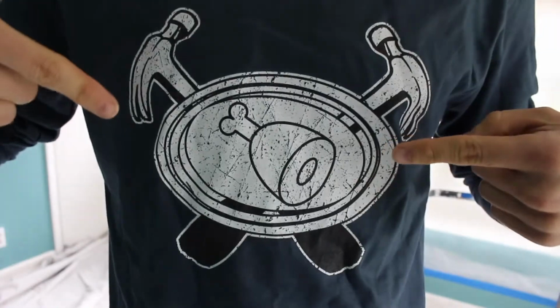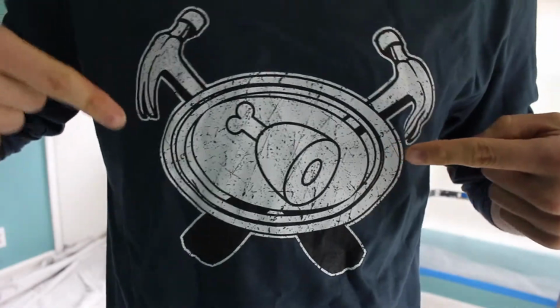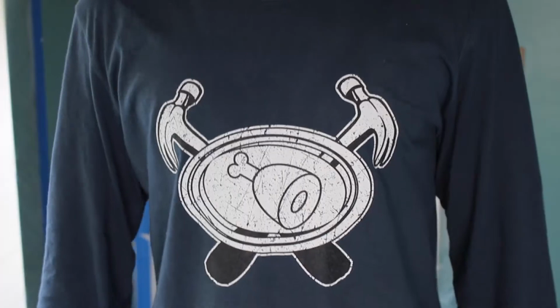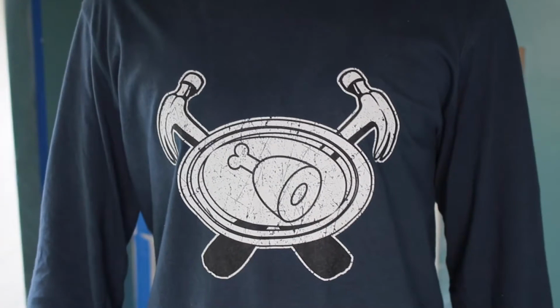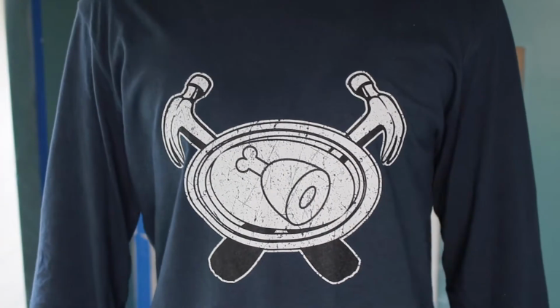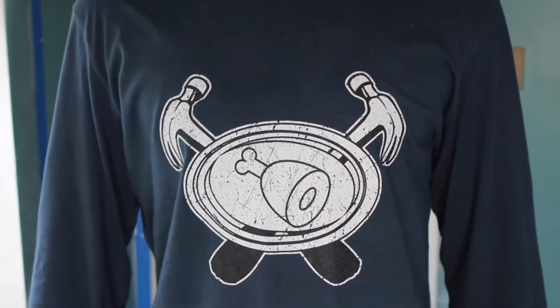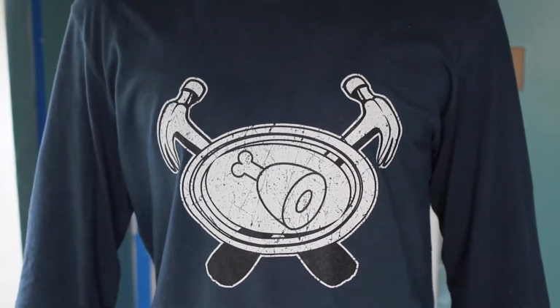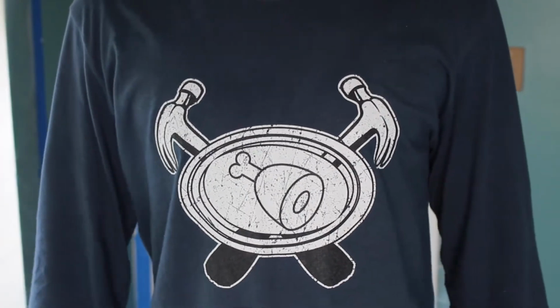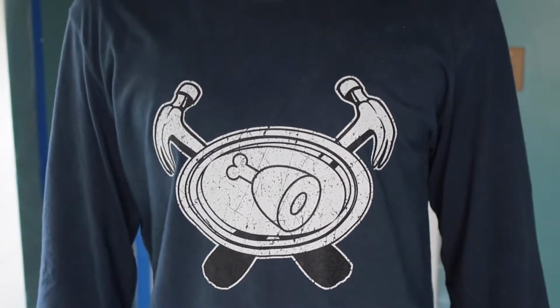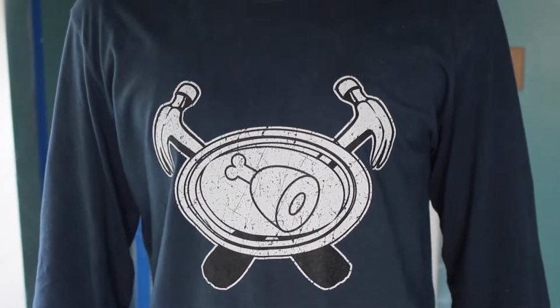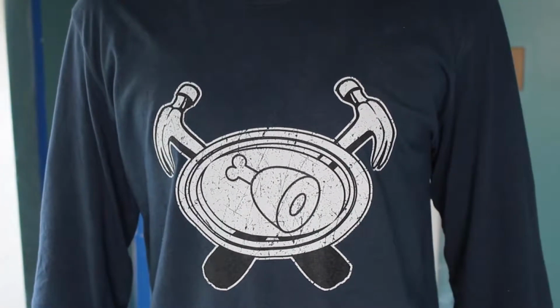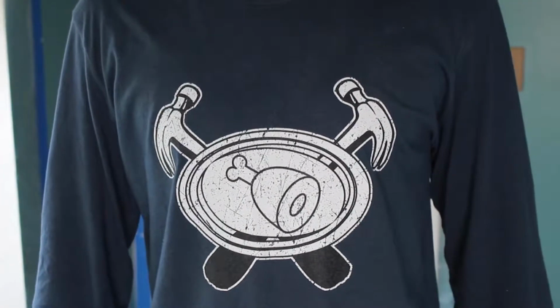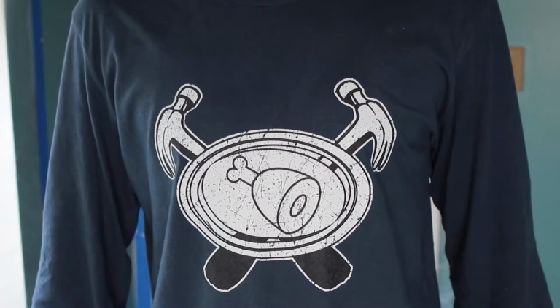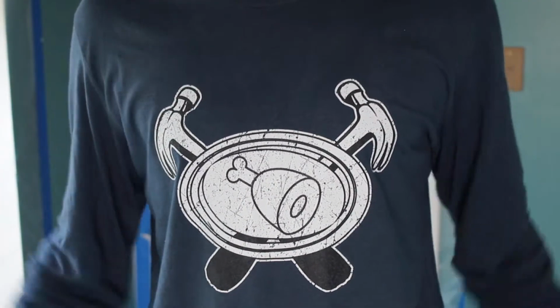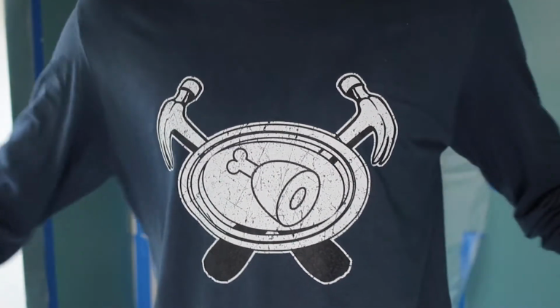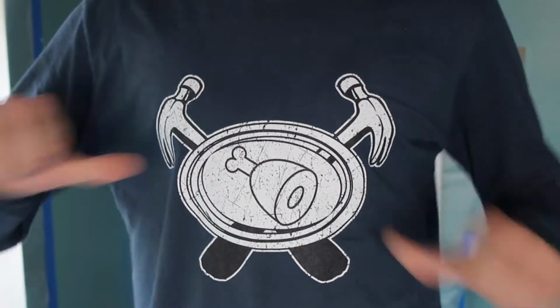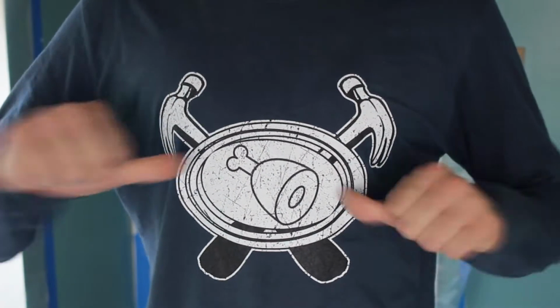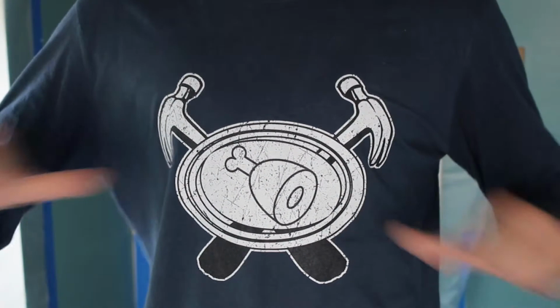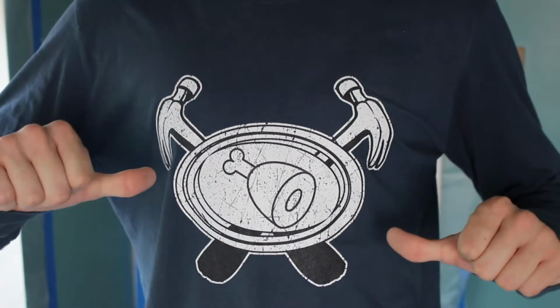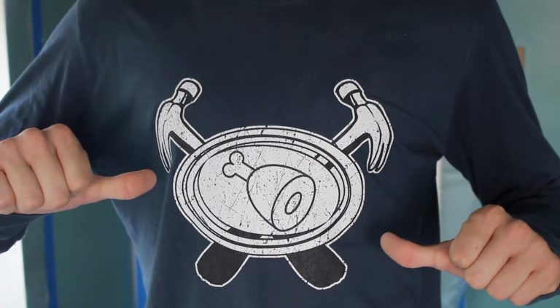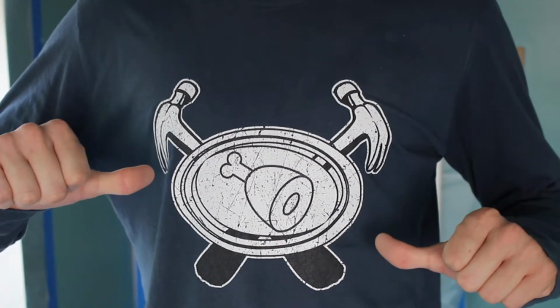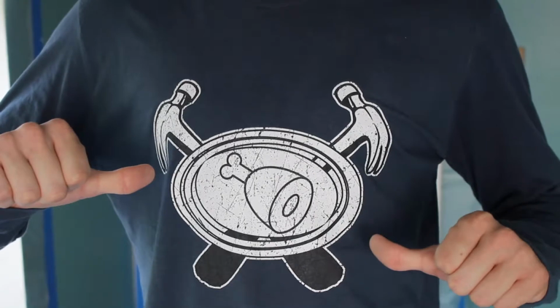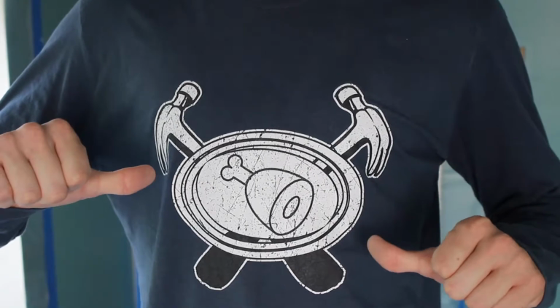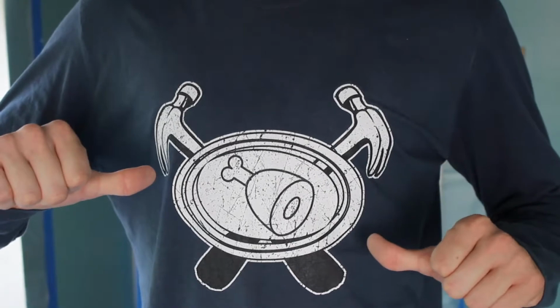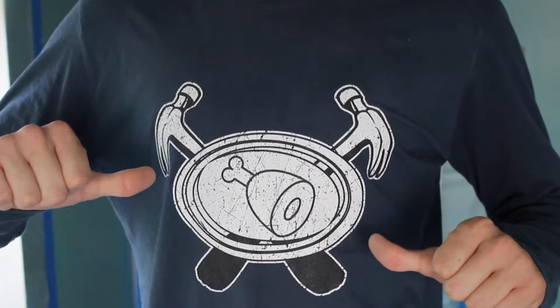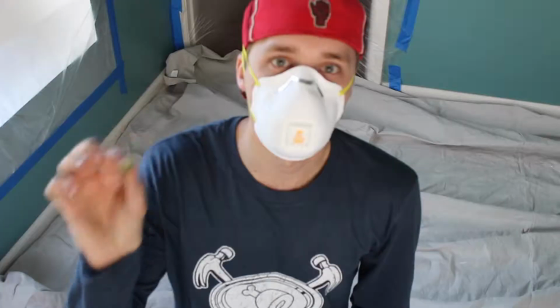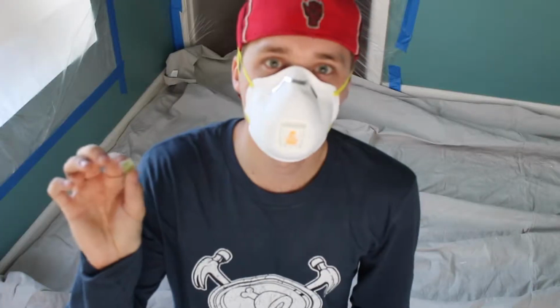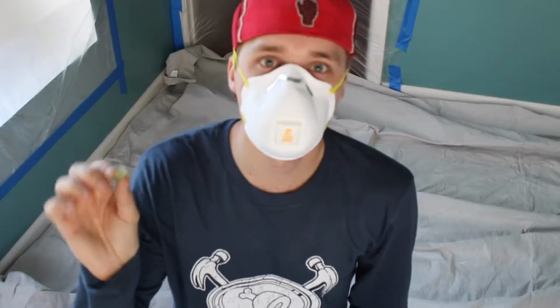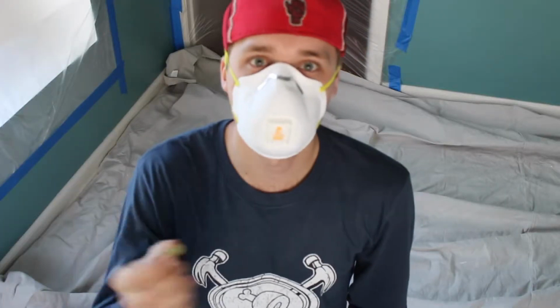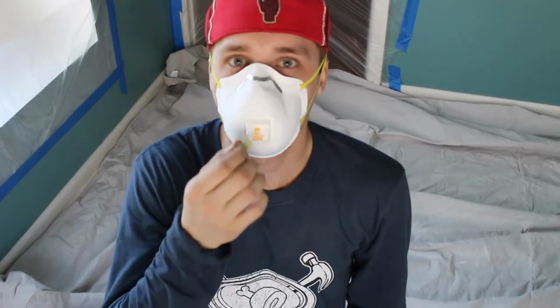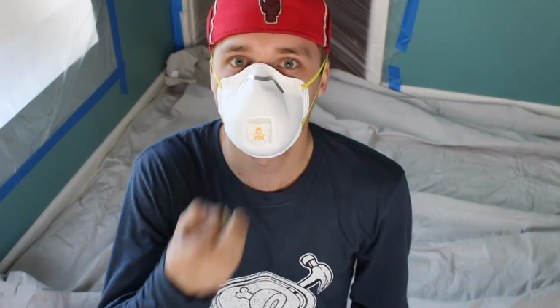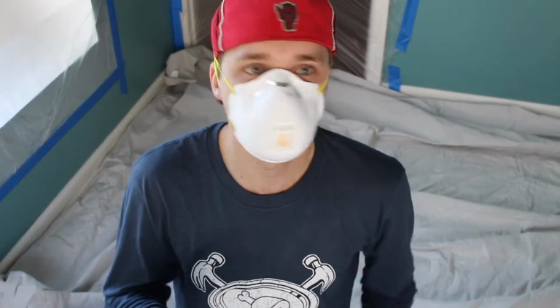Hey guys, welcome to the third episode of the dining room series on The Adventures of Handyman. In today's adventure, we're gonna...